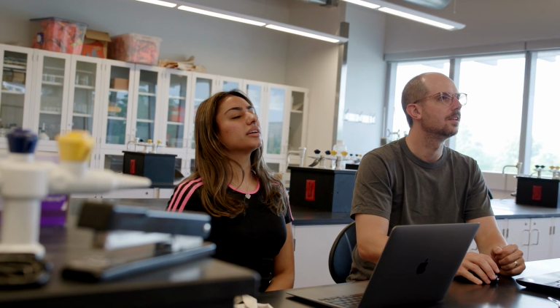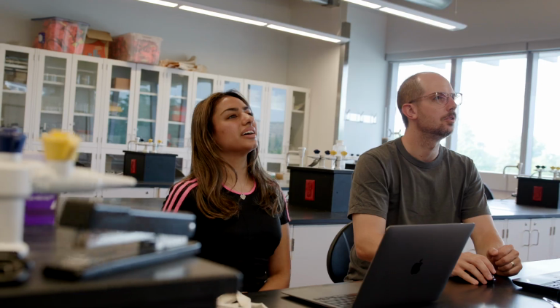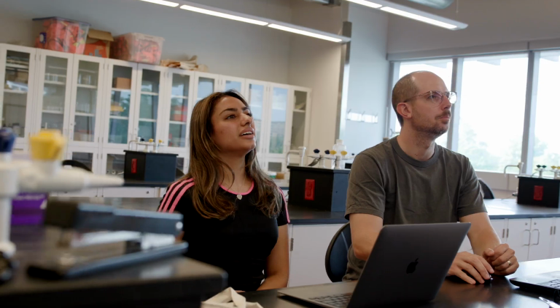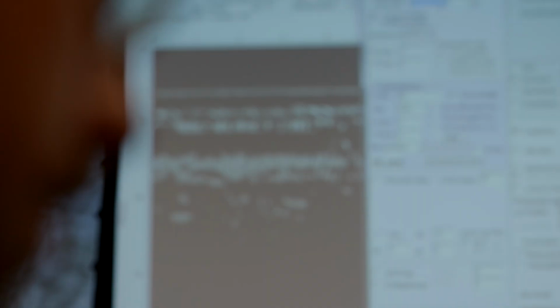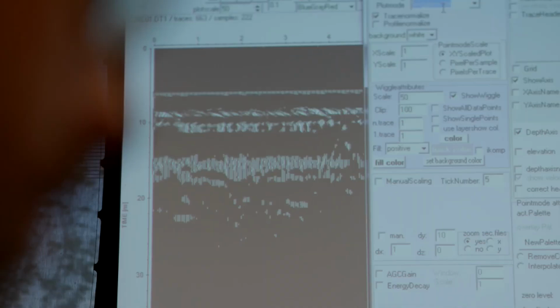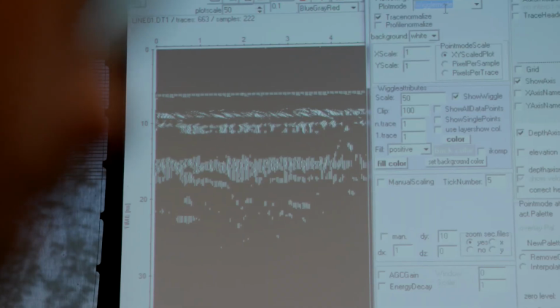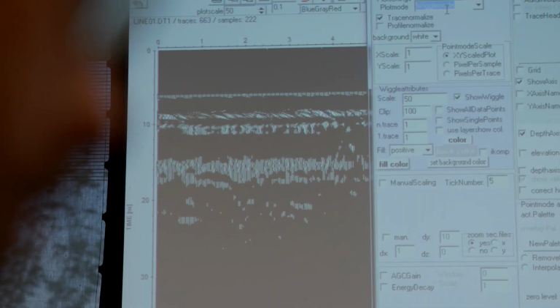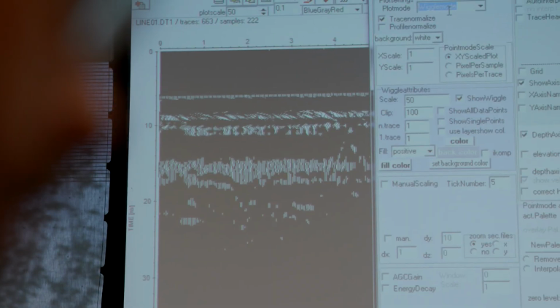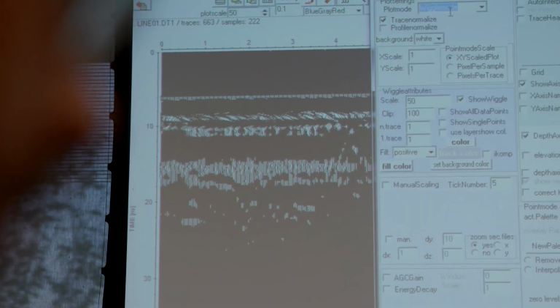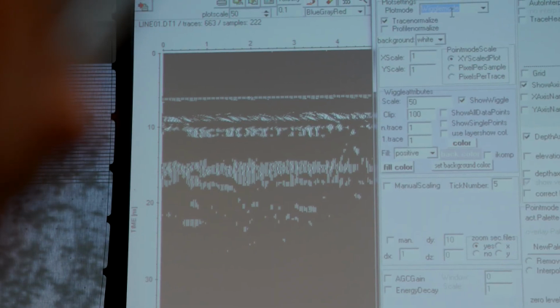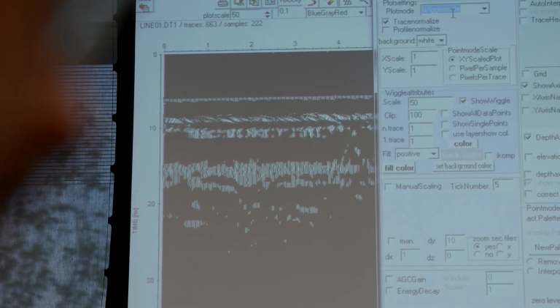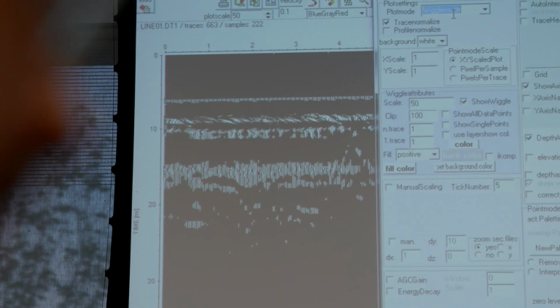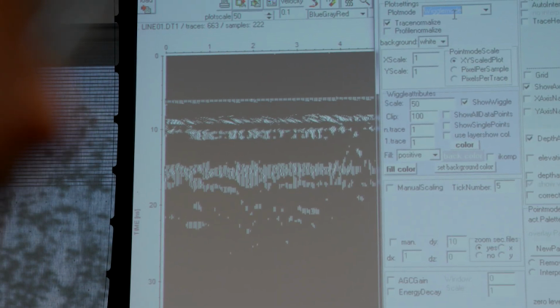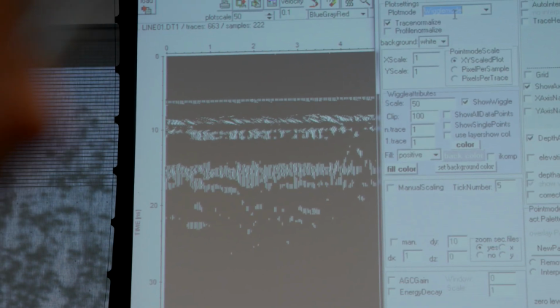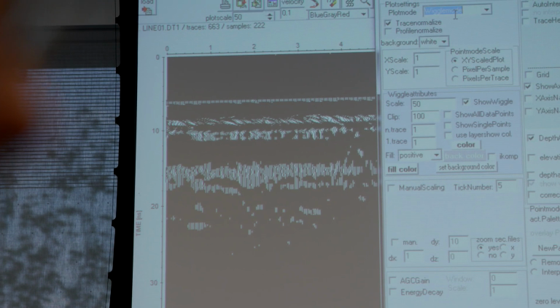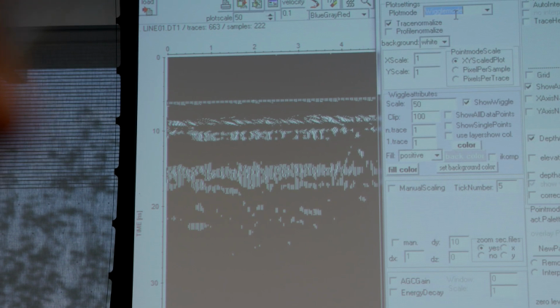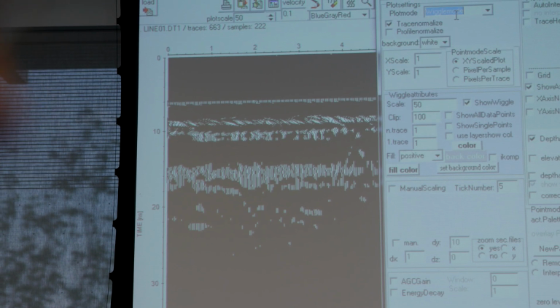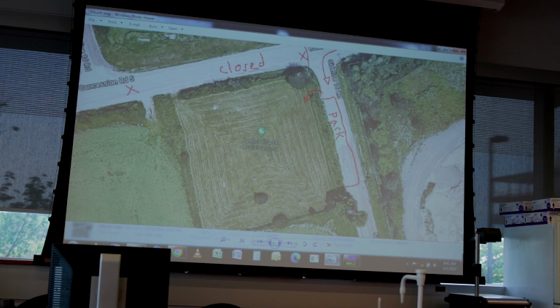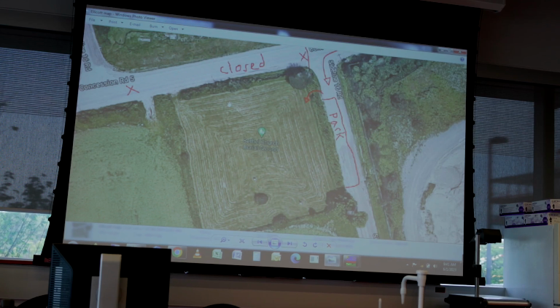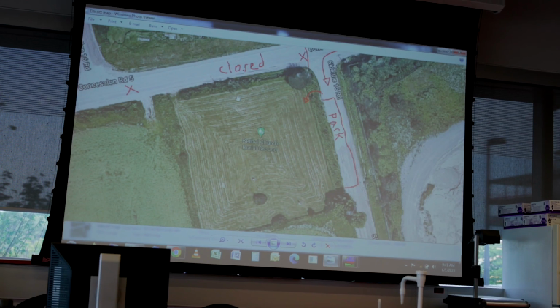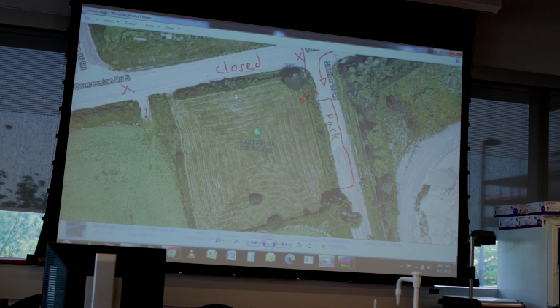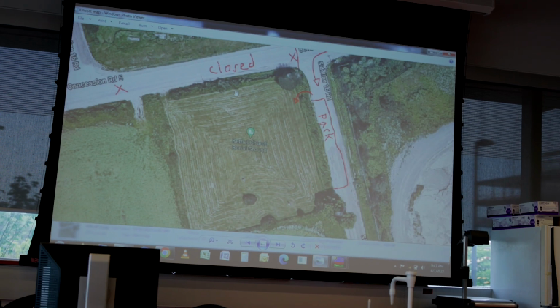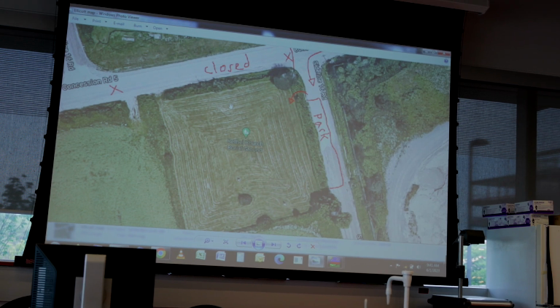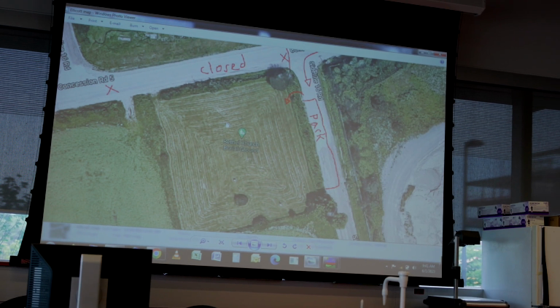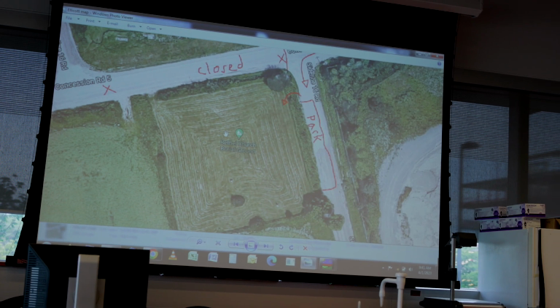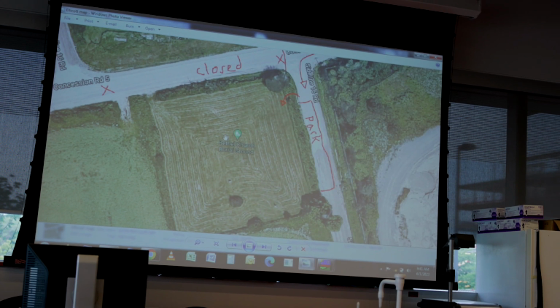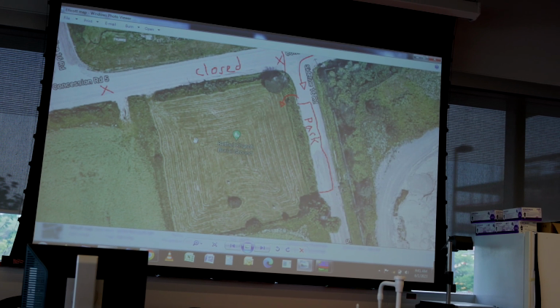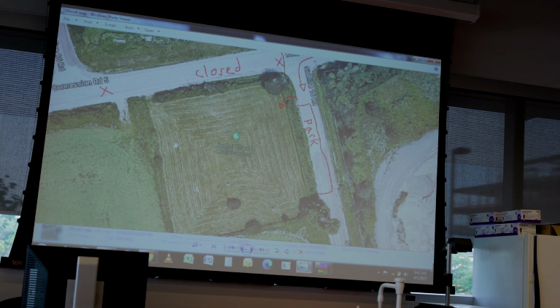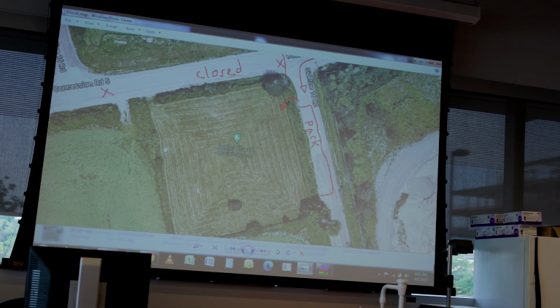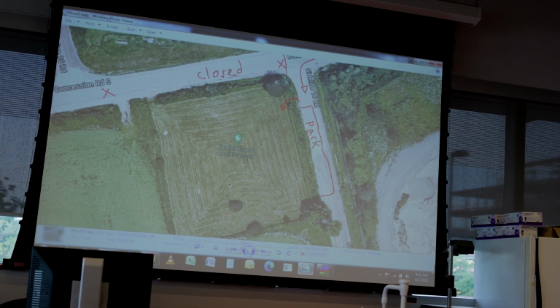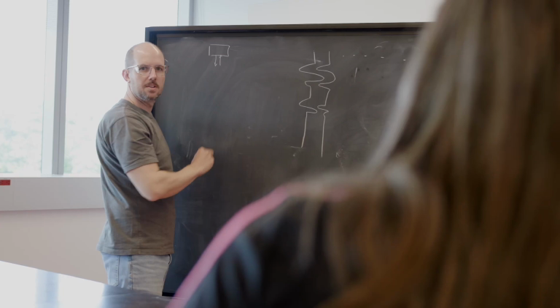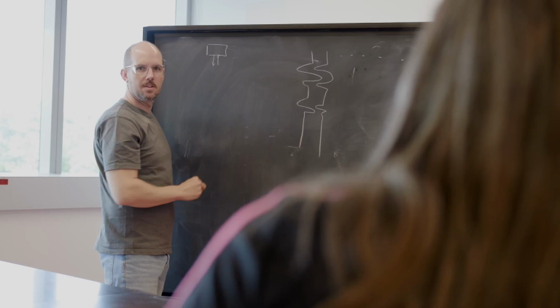We also meet up in the computer lab where students learn how to process the data they collect and then interpret it as well.